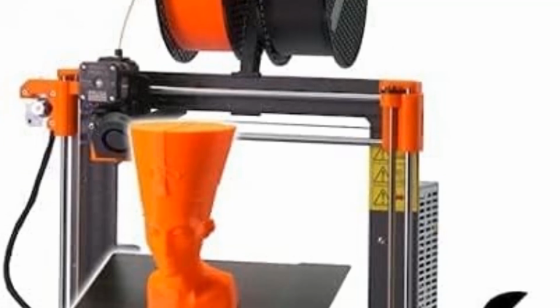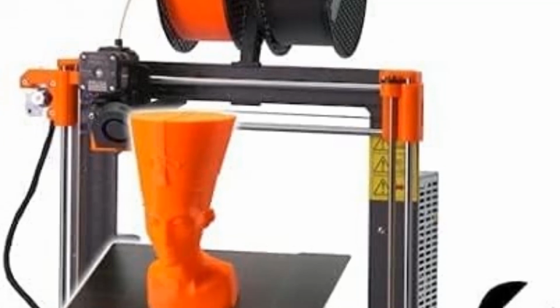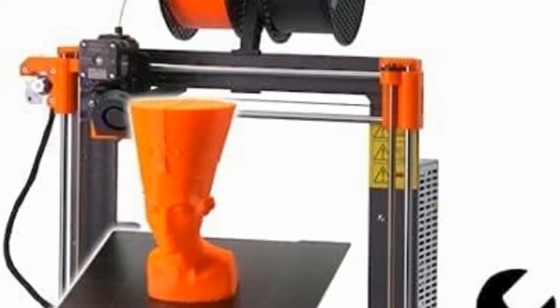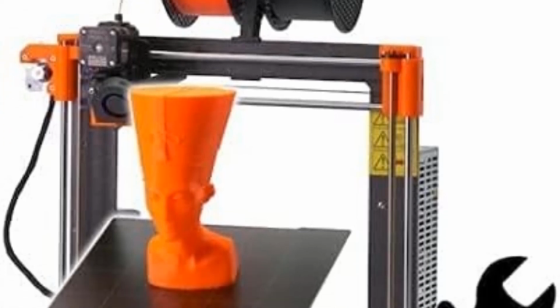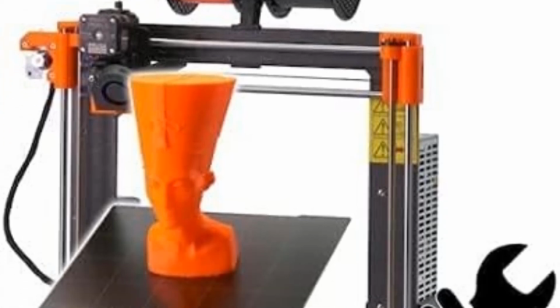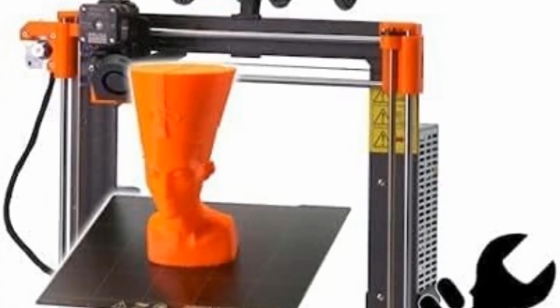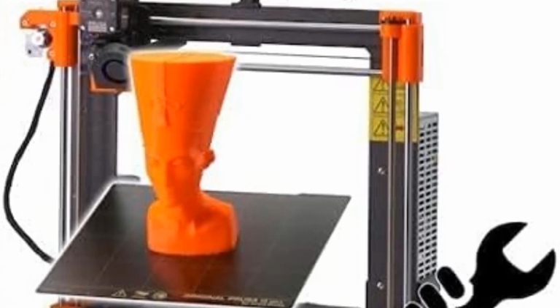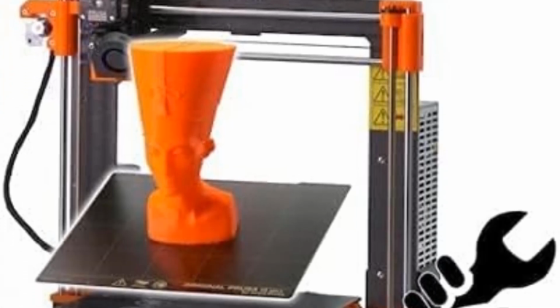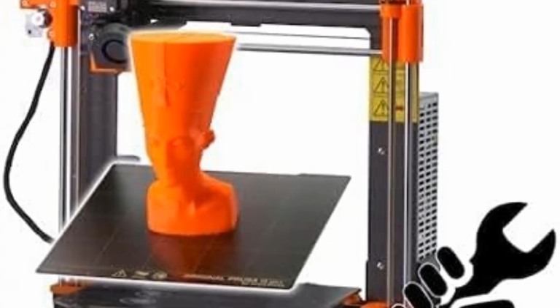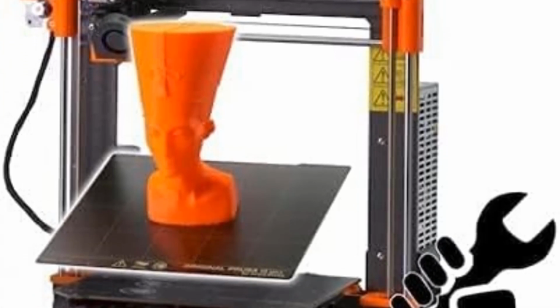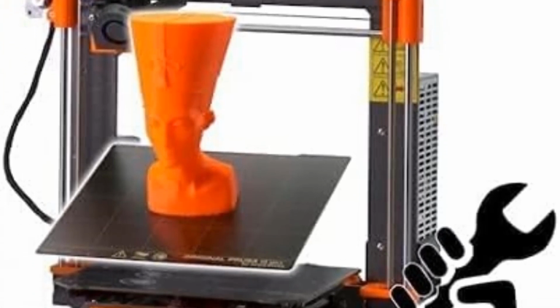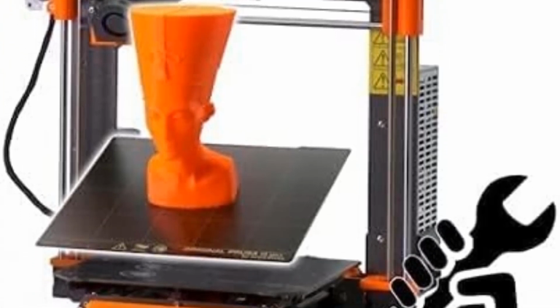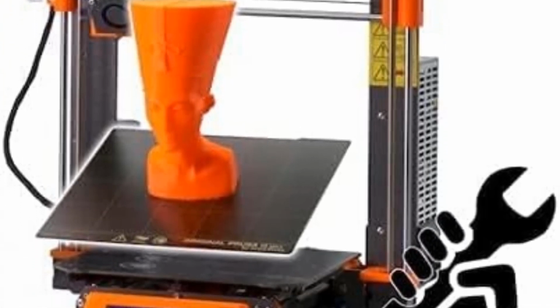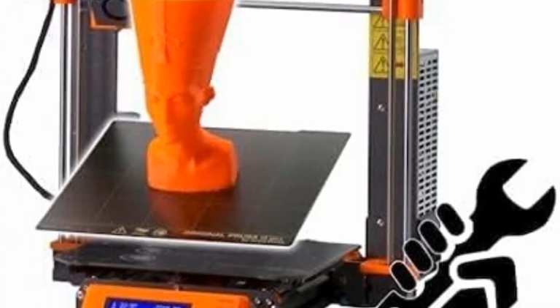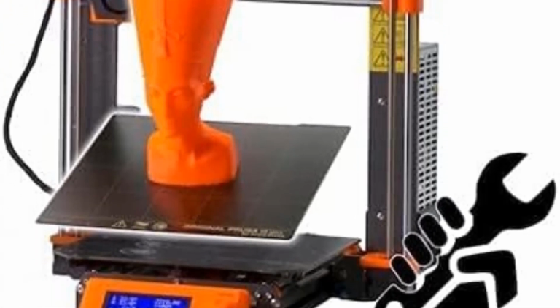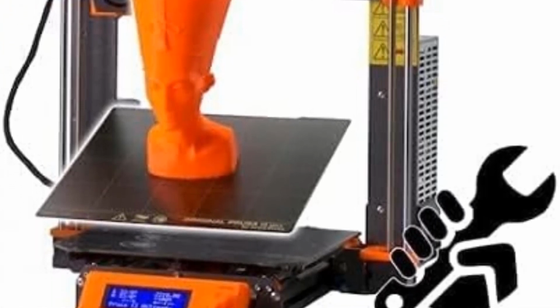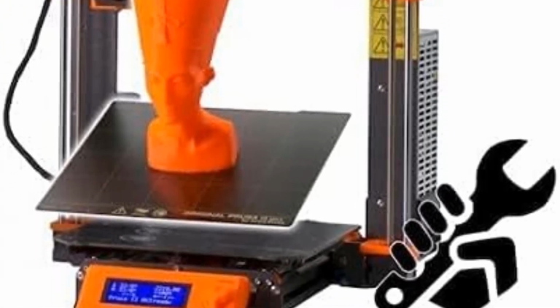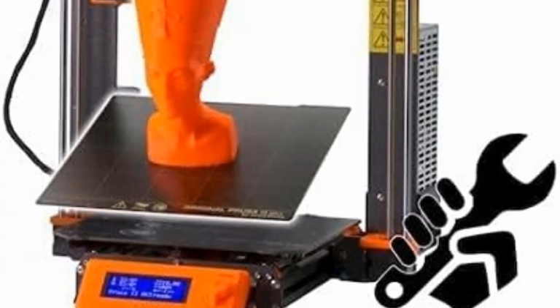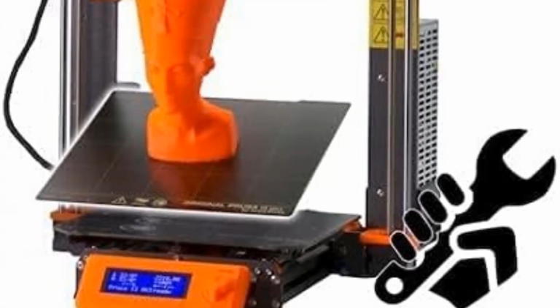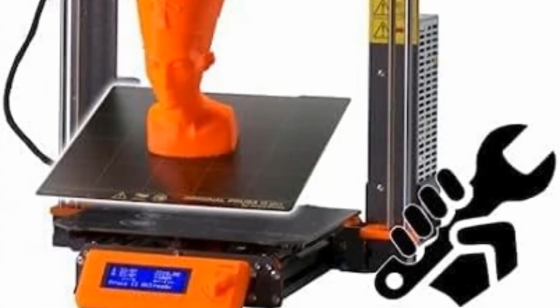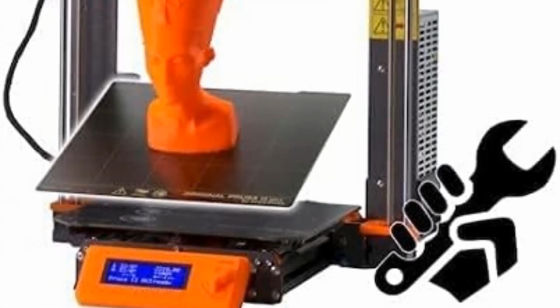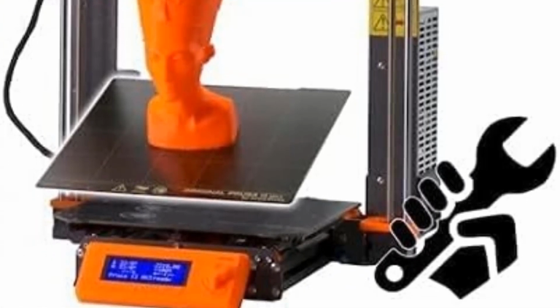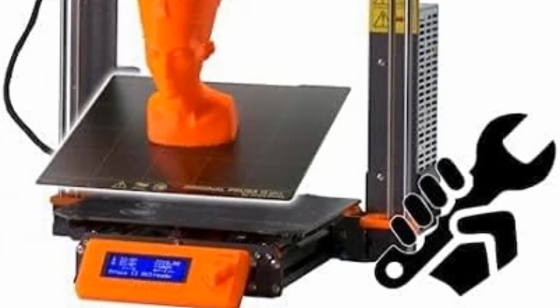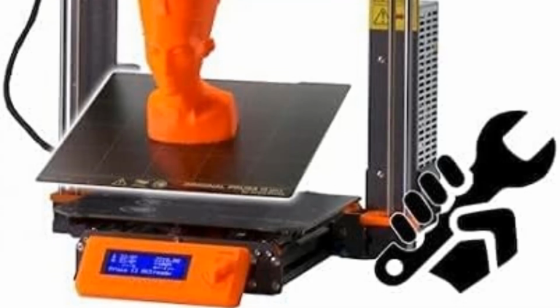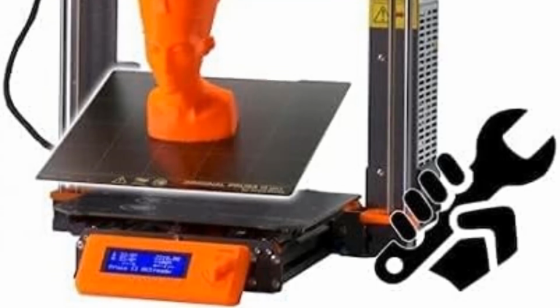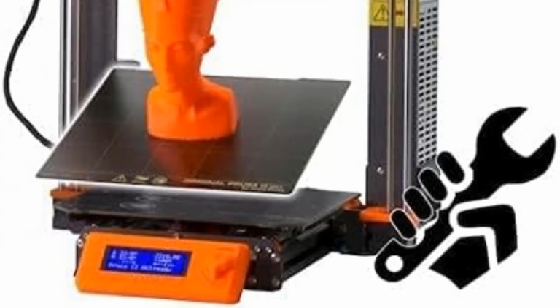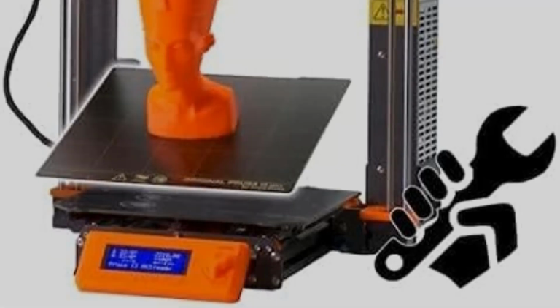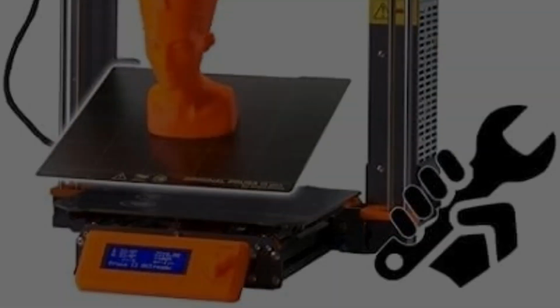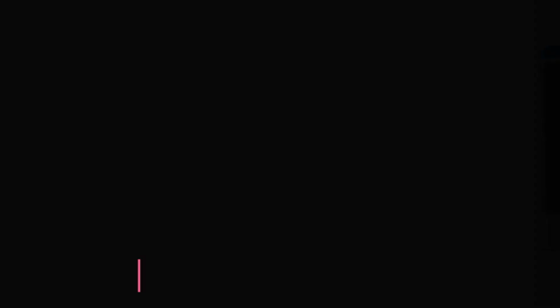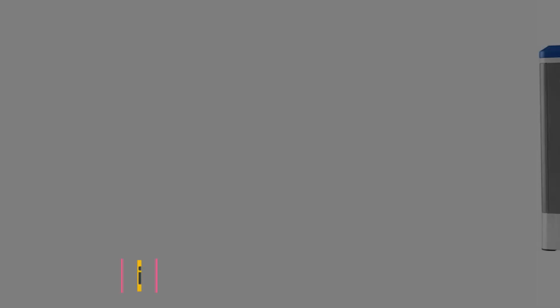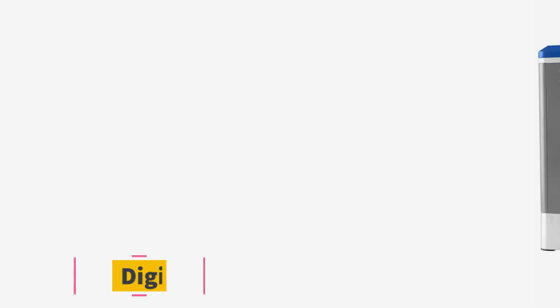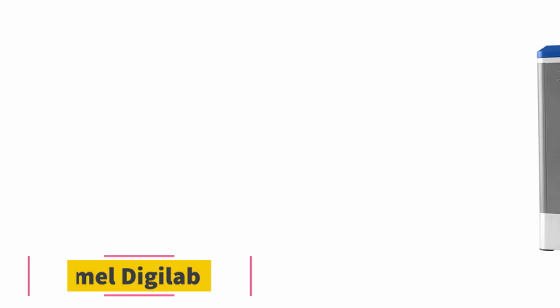Finally, it has a sturdy metal structure, which ensures that prints come out accurately every time.